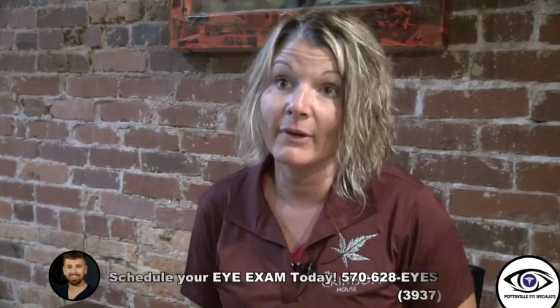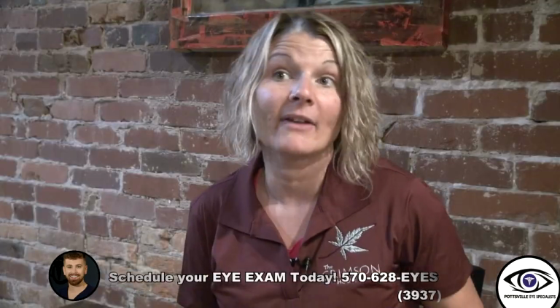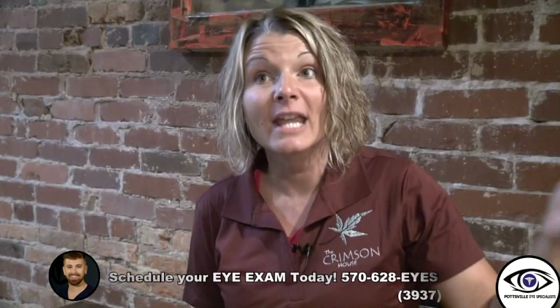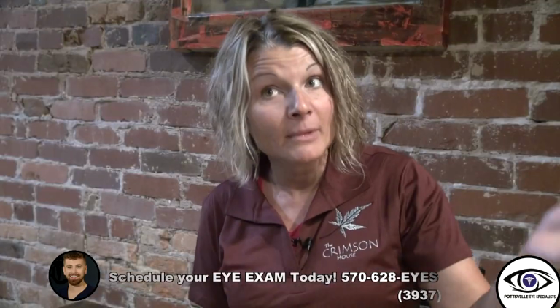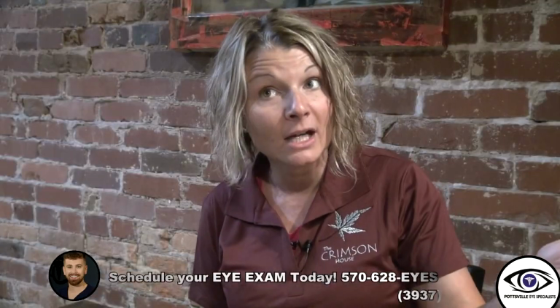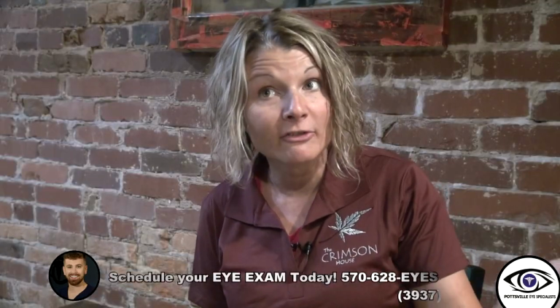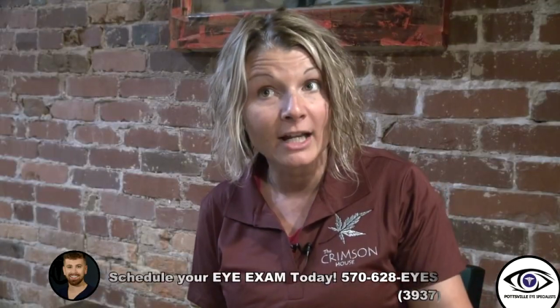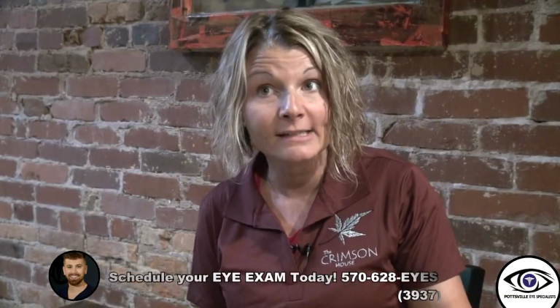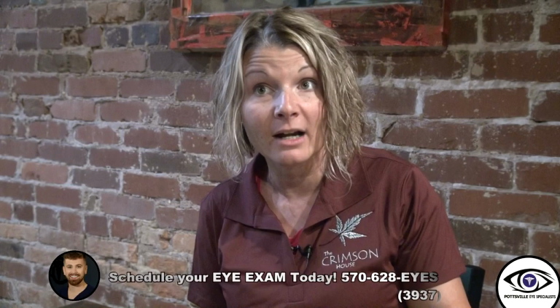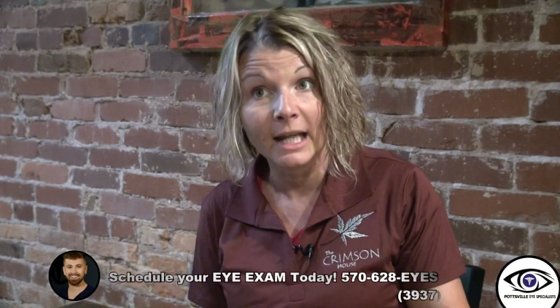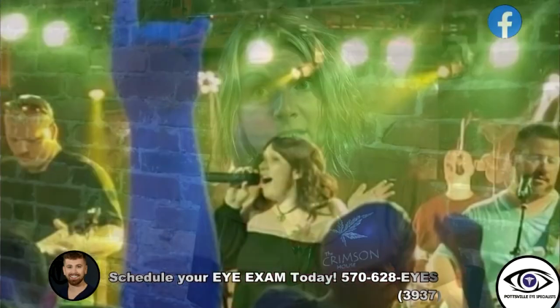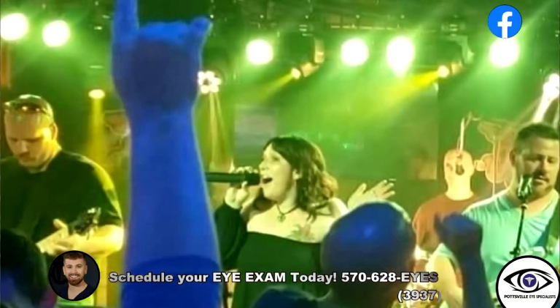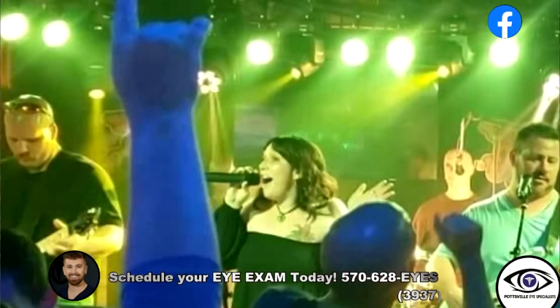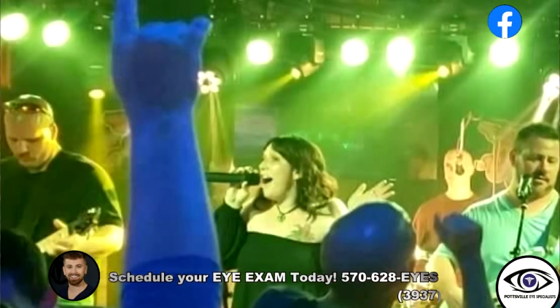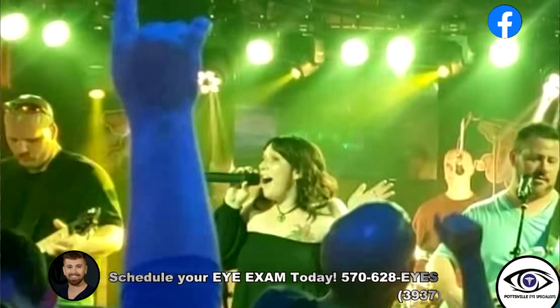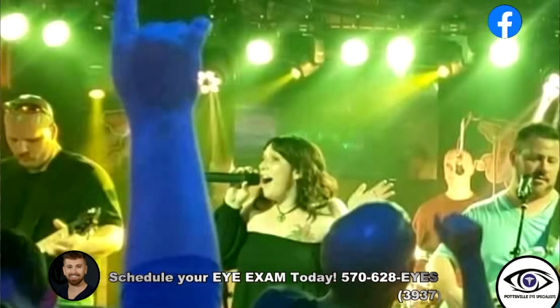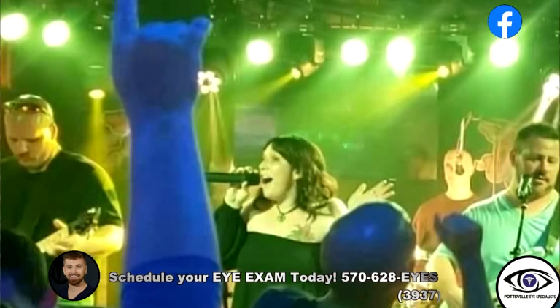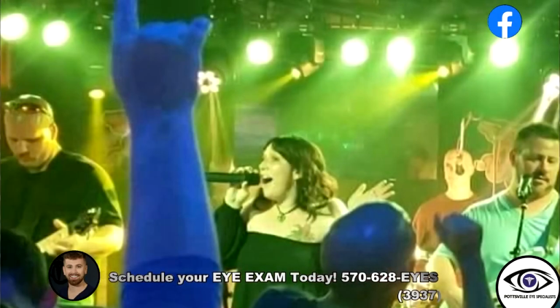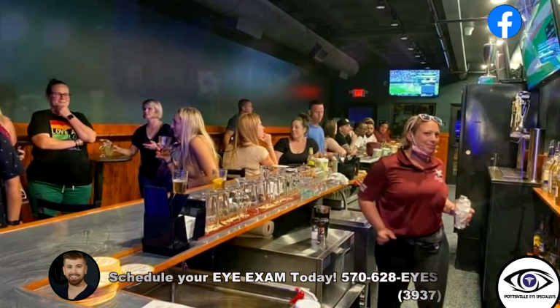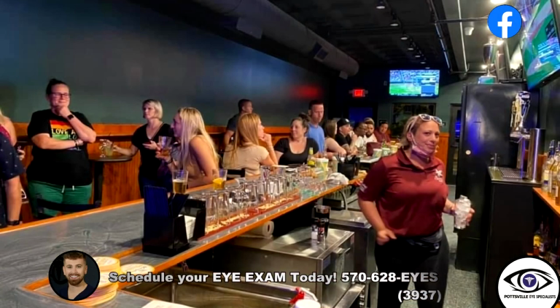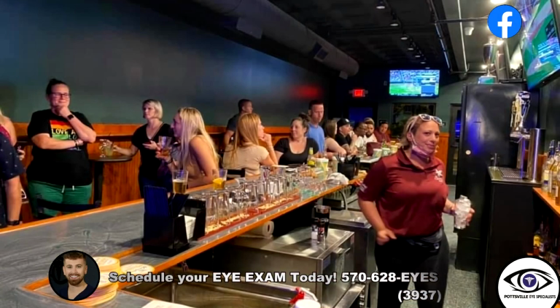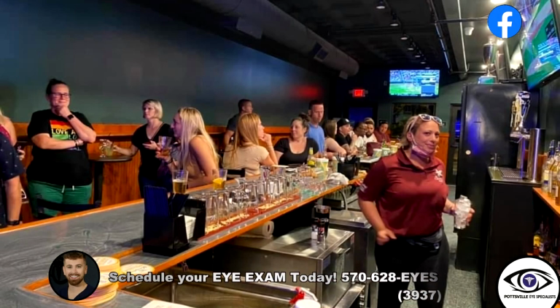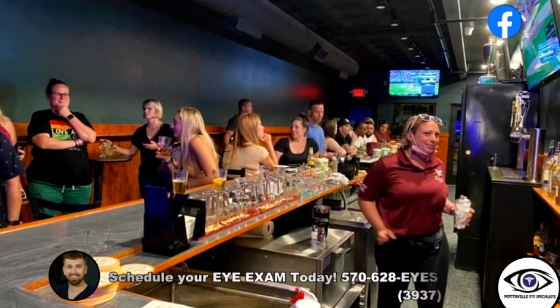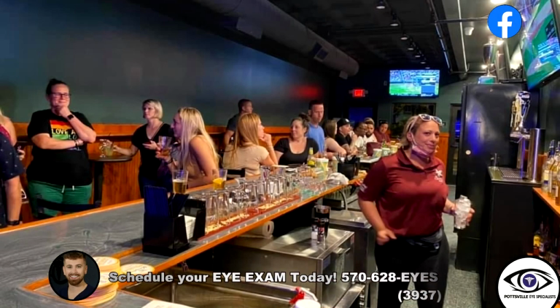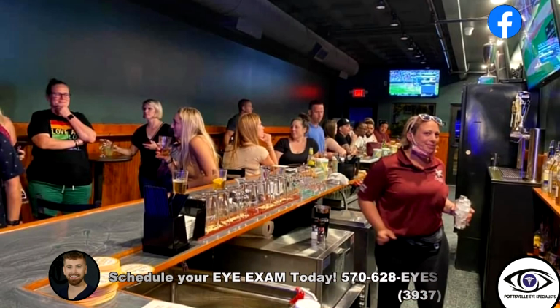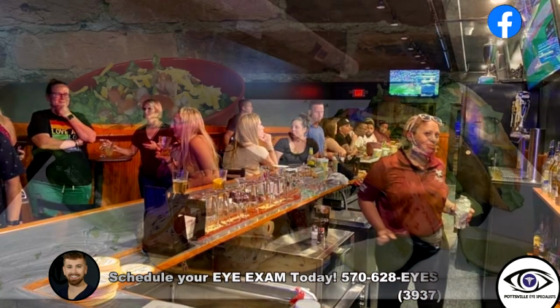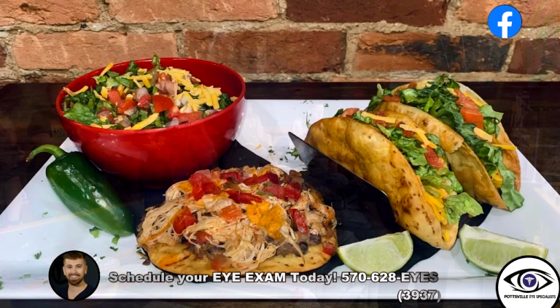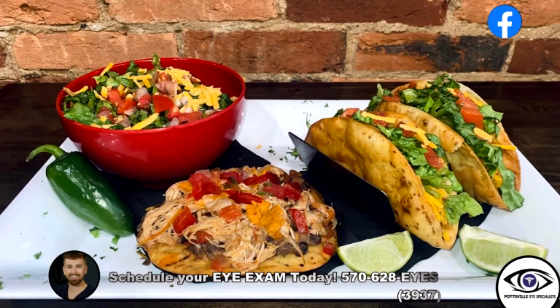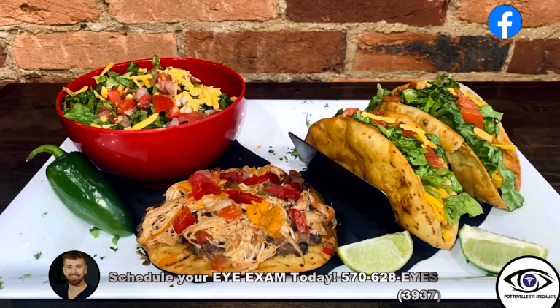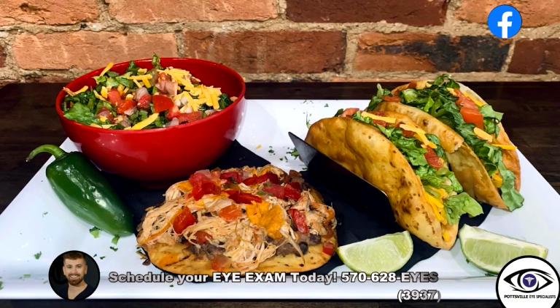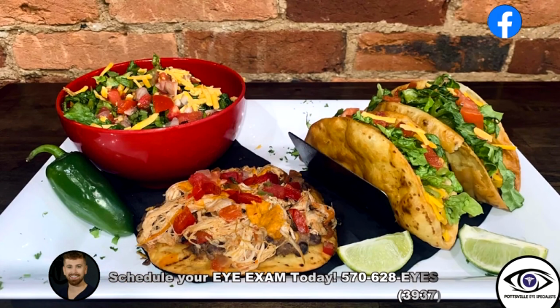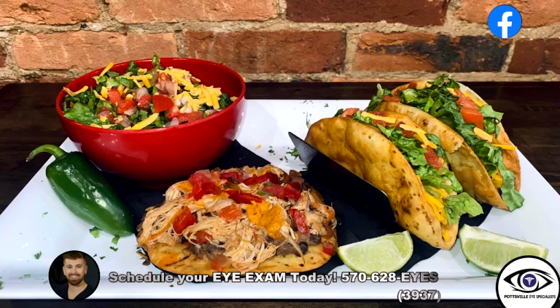We have entertainment here every Friday and Saturday night. They love it — they just come to dance and be with their friends and have a good time. We have many features every night.